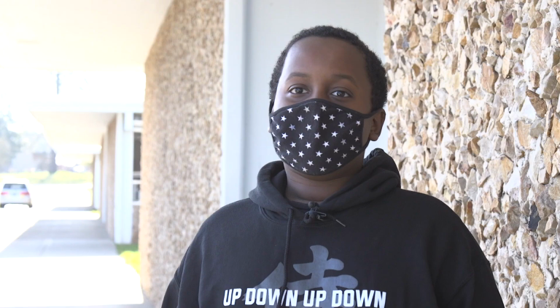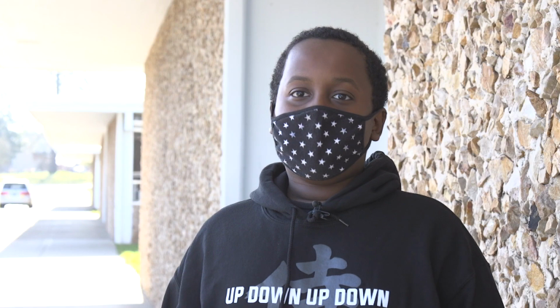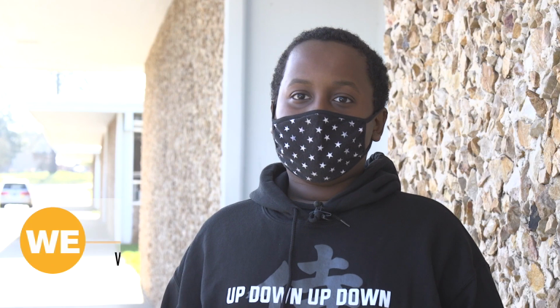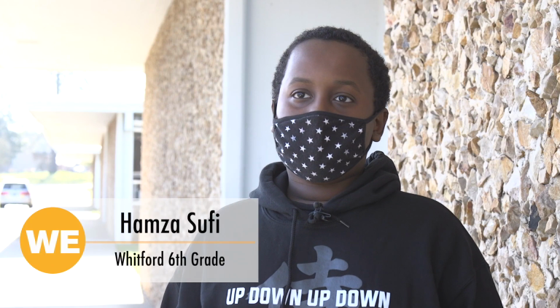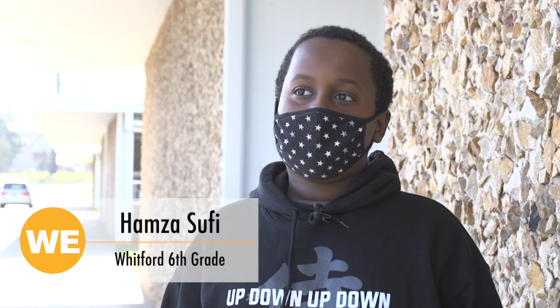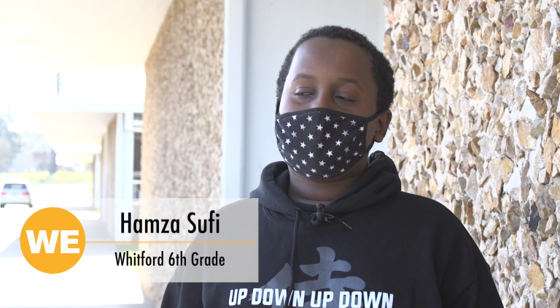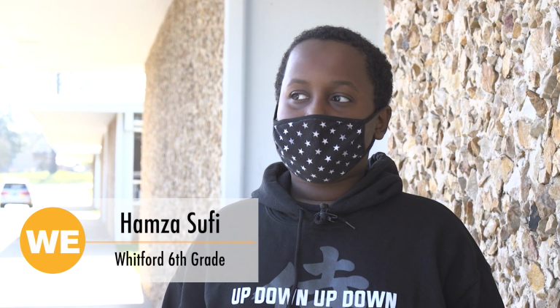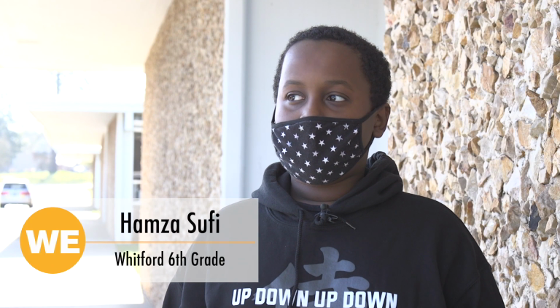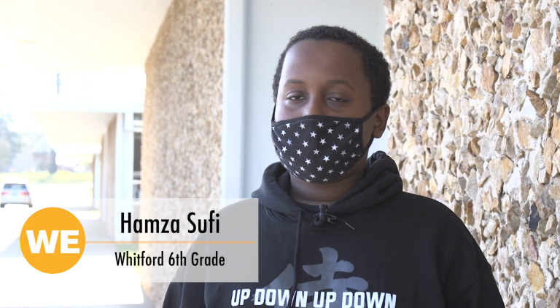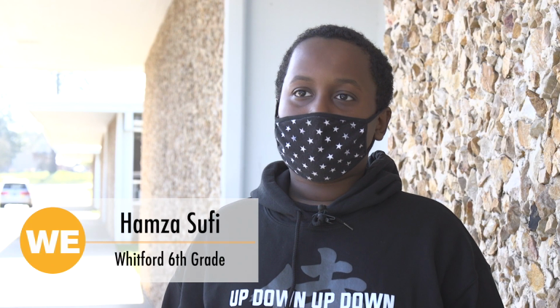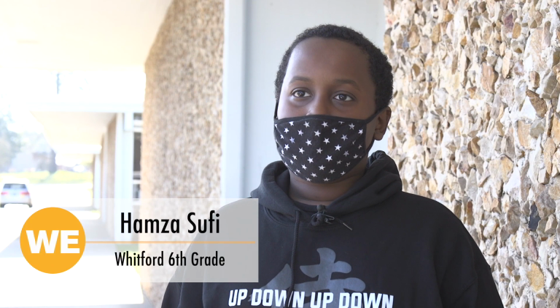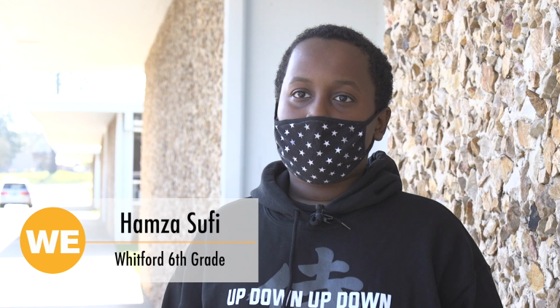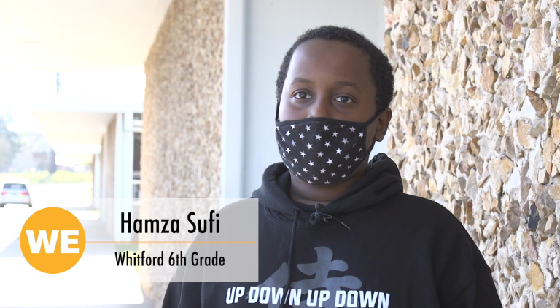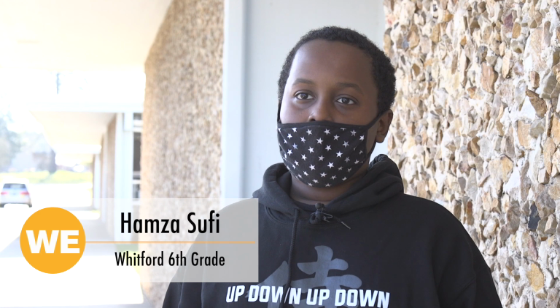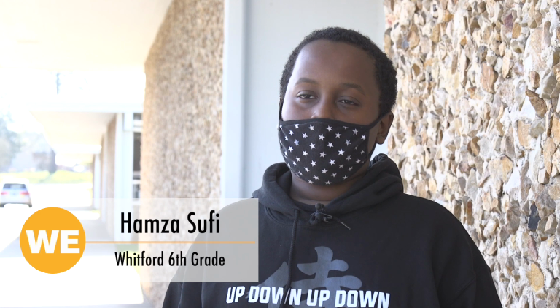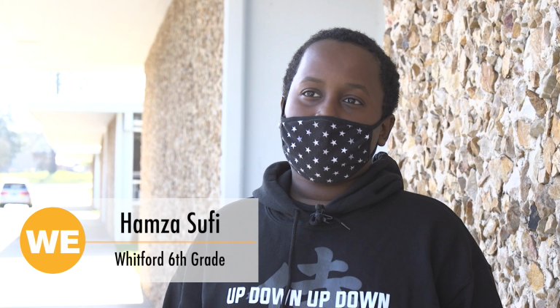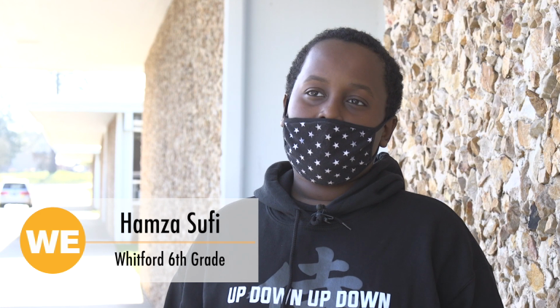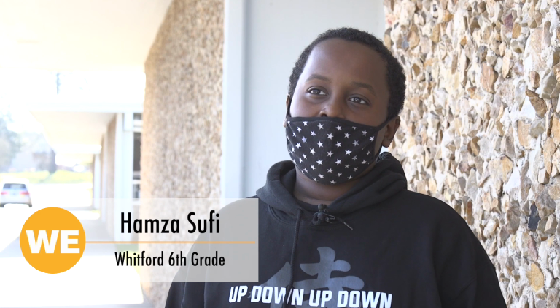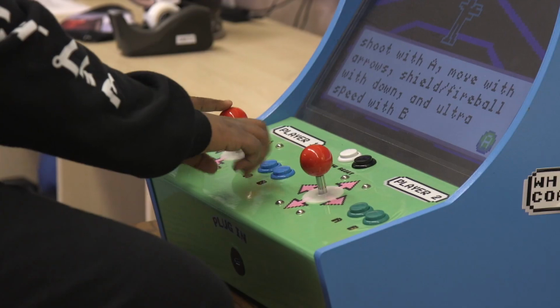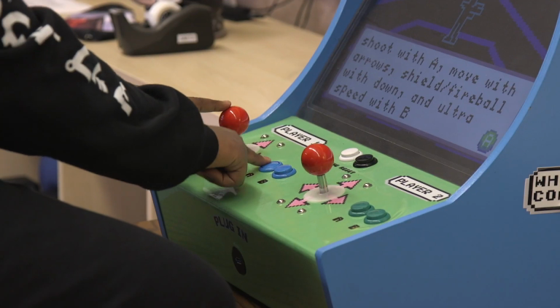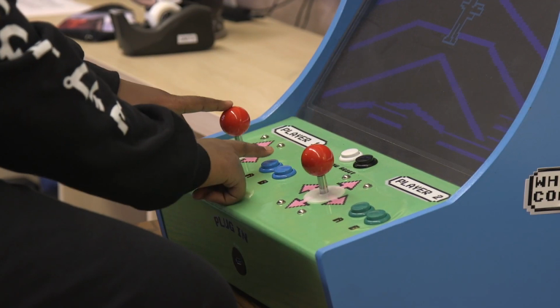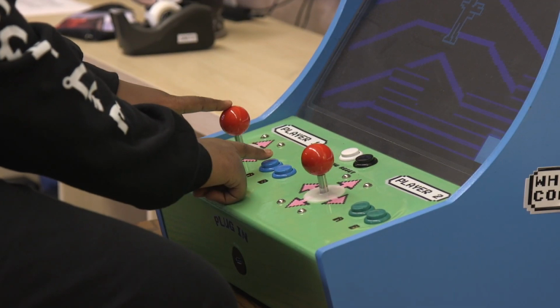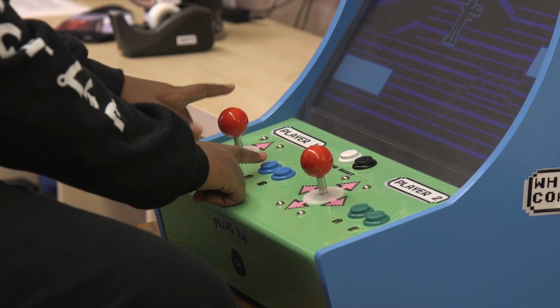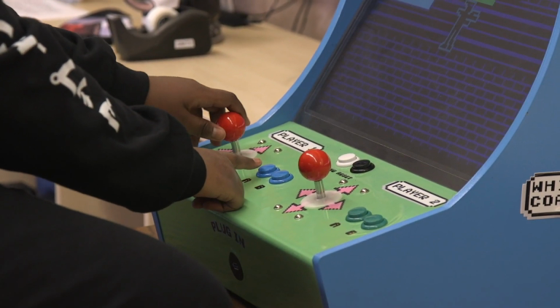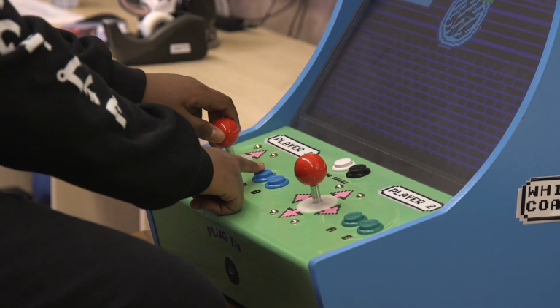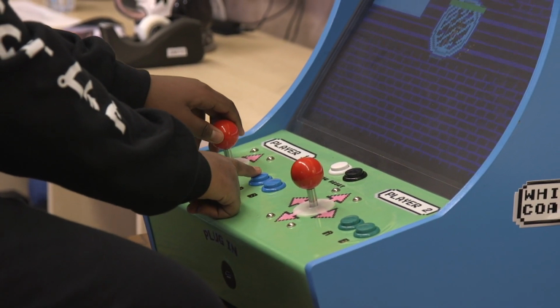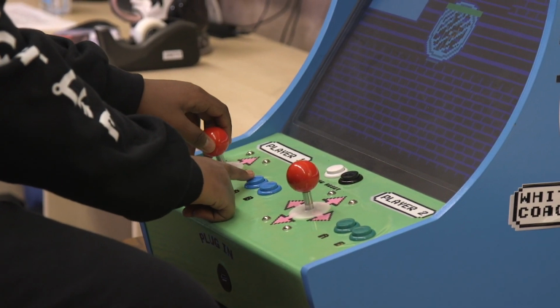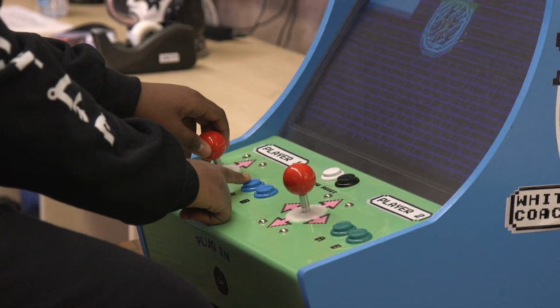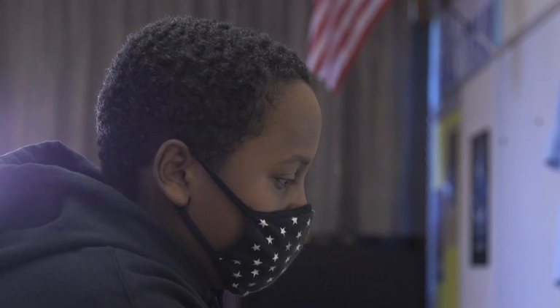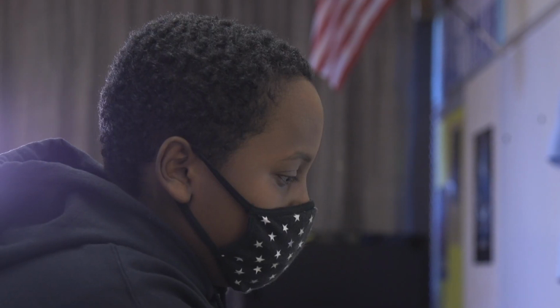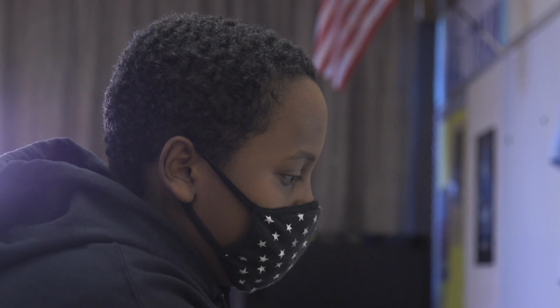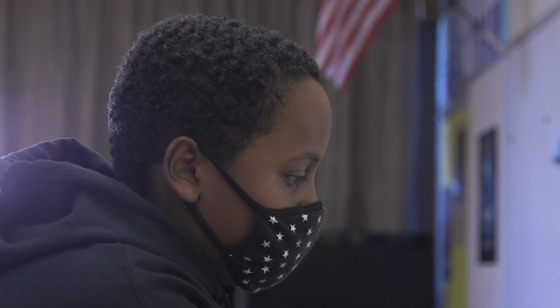My game is called Pizza Chase and it's a game where your character is a smiley face and you run around the screen chasing pizzas before the timer runs out.